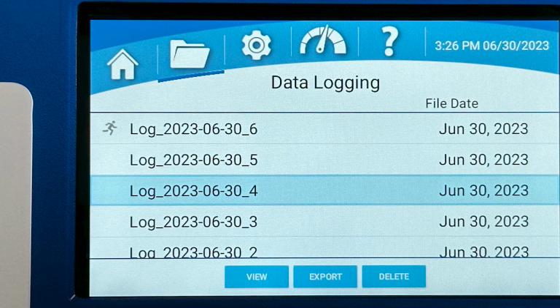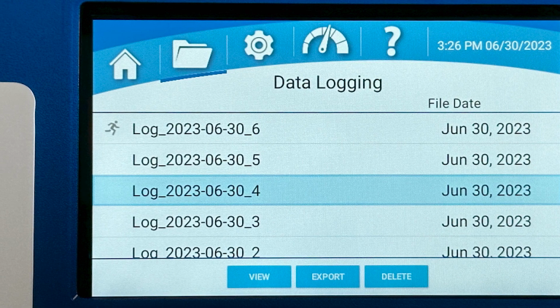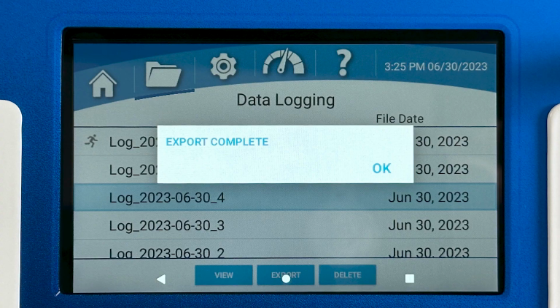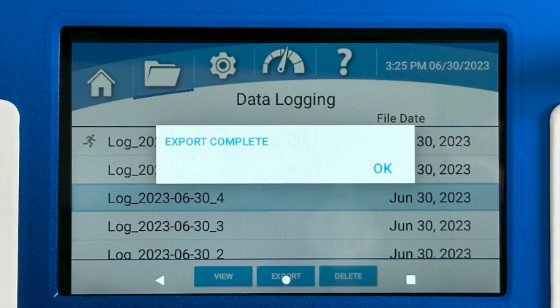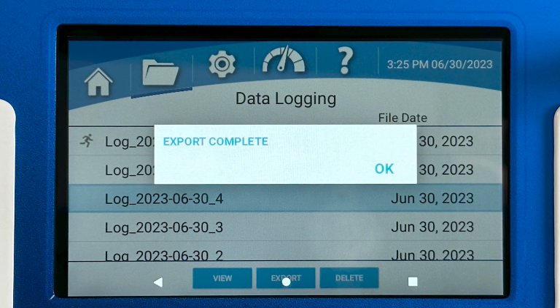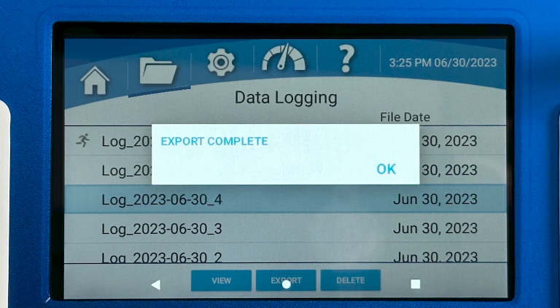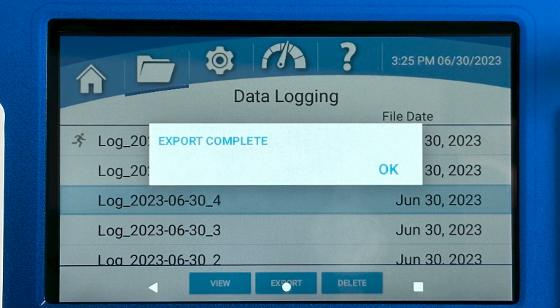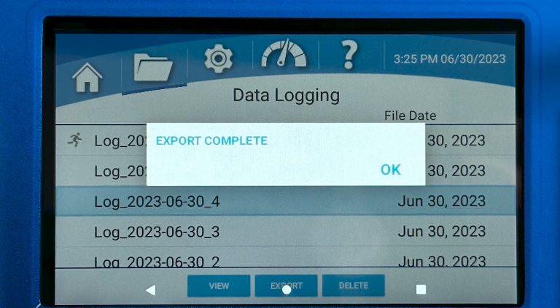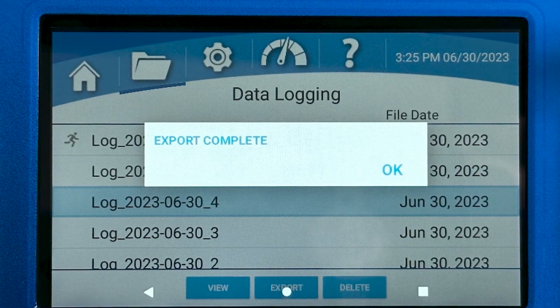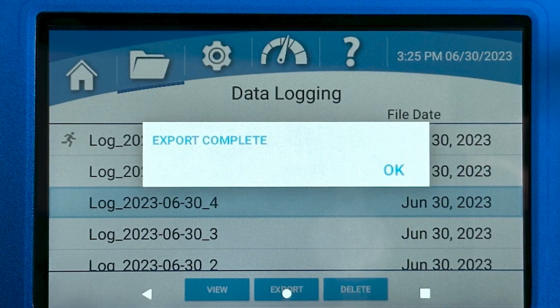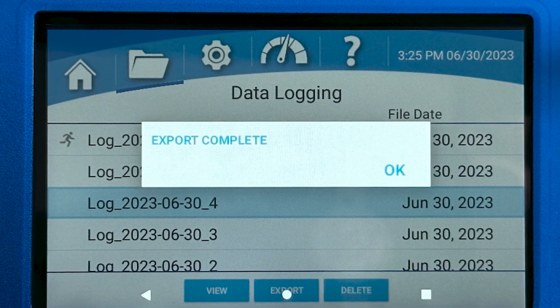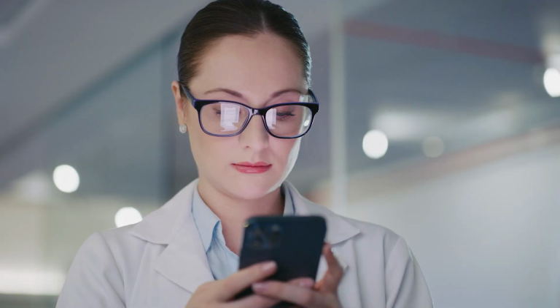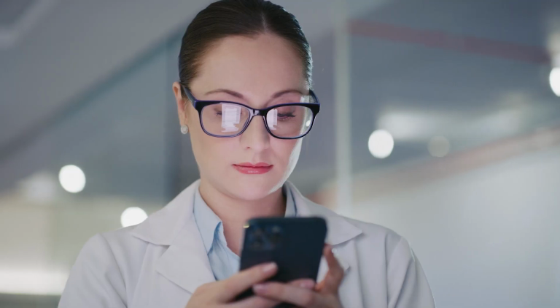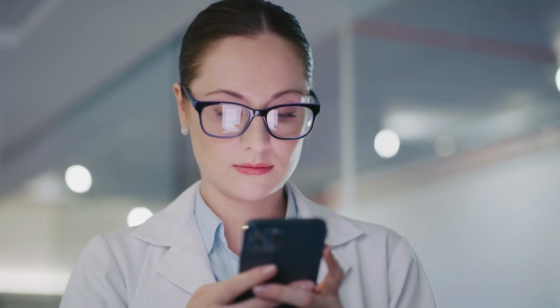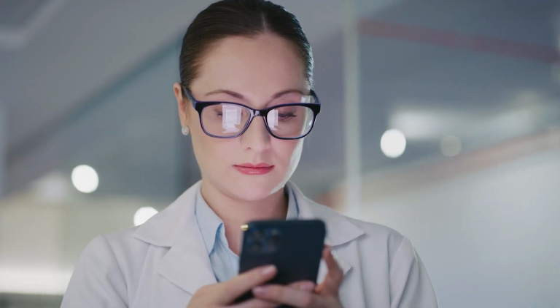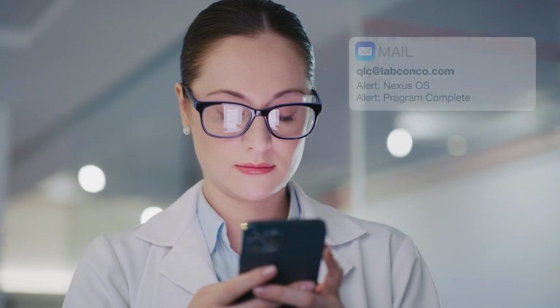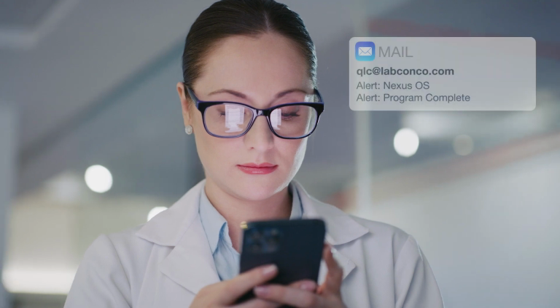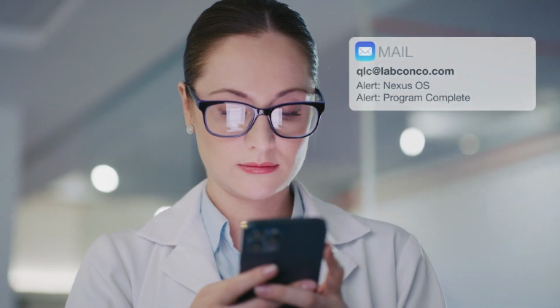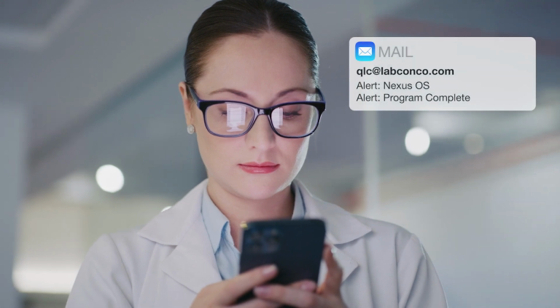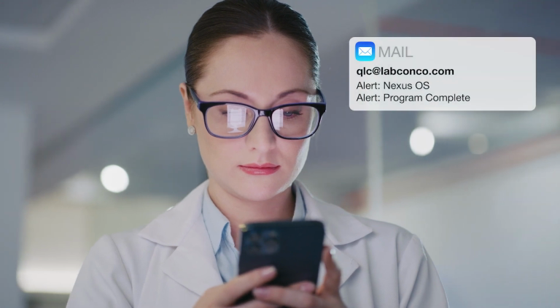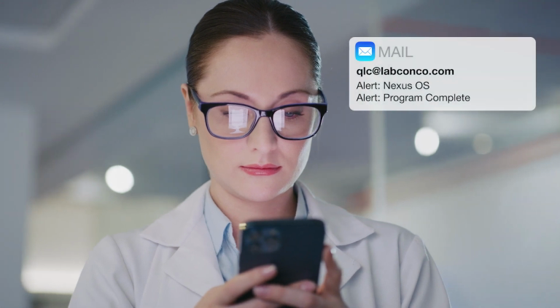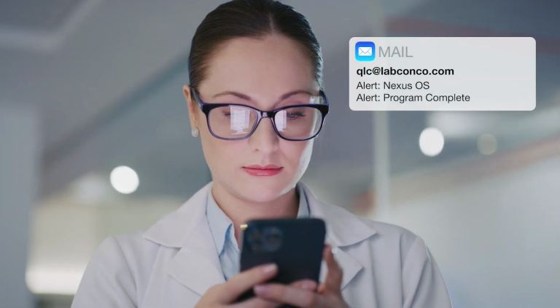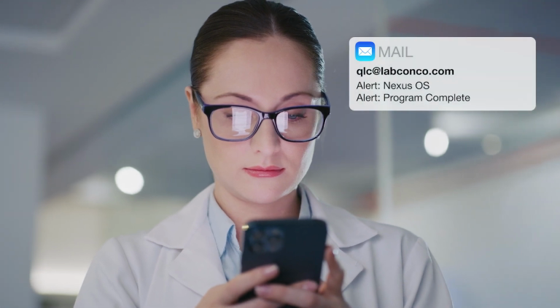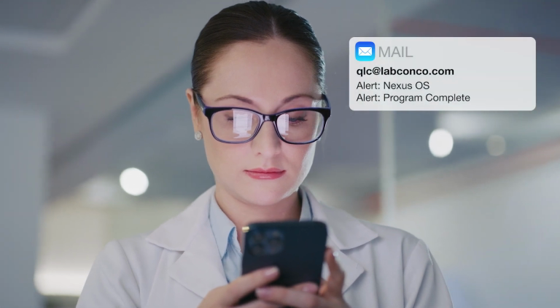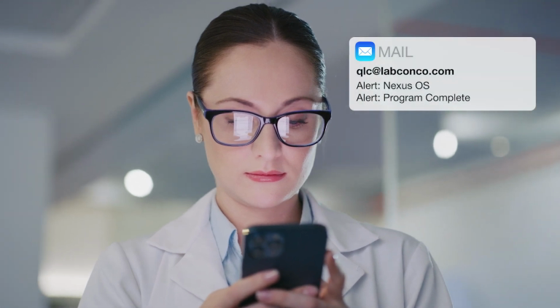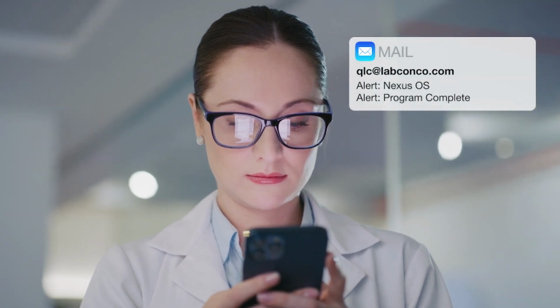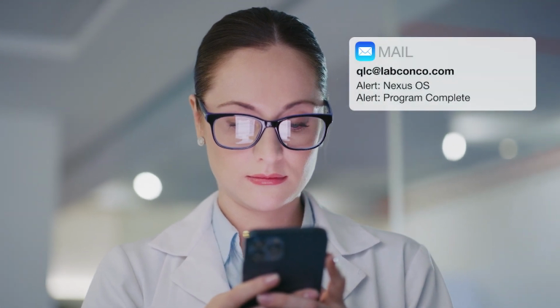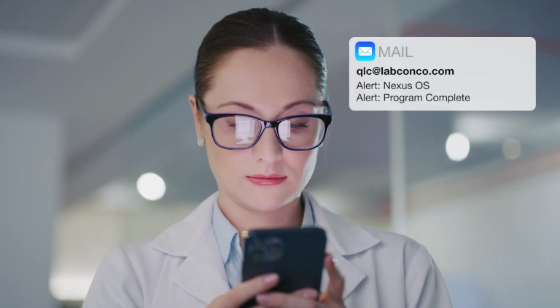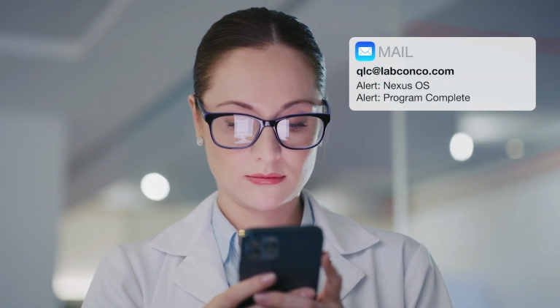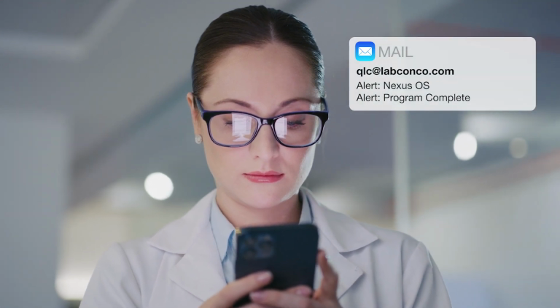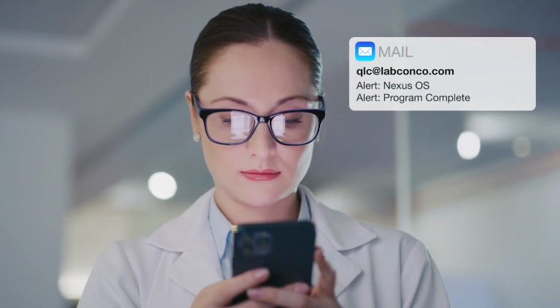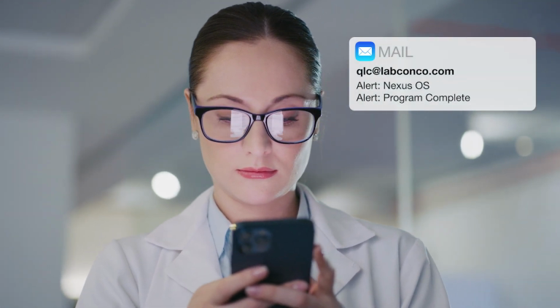Operational logs are stored on board and can be accessed remotely for worry-free compliance management — an industry-first for clean benches.